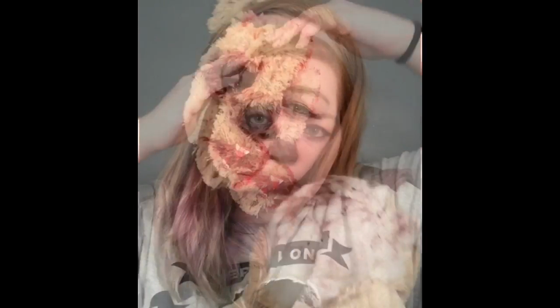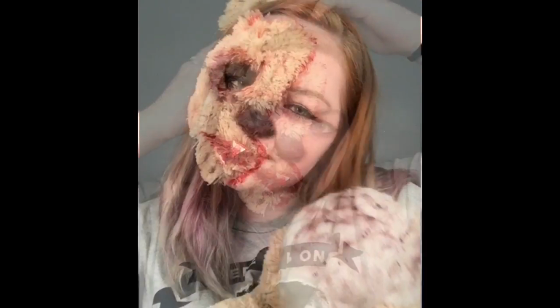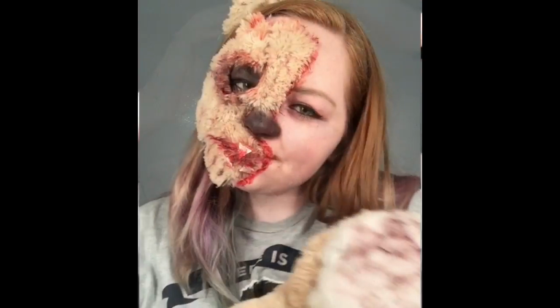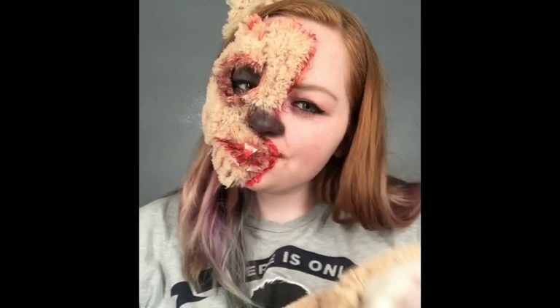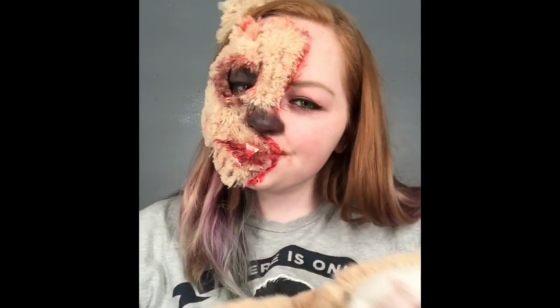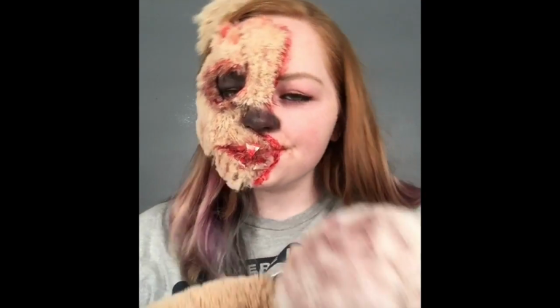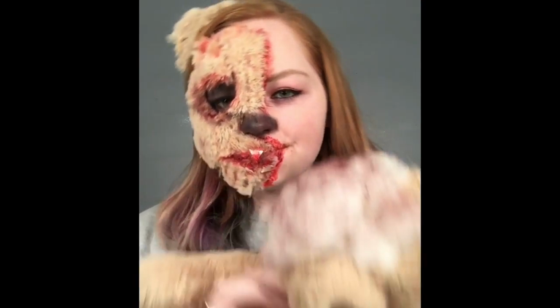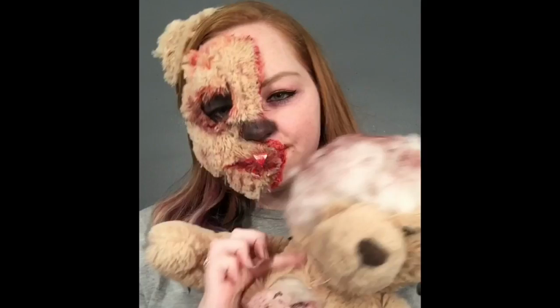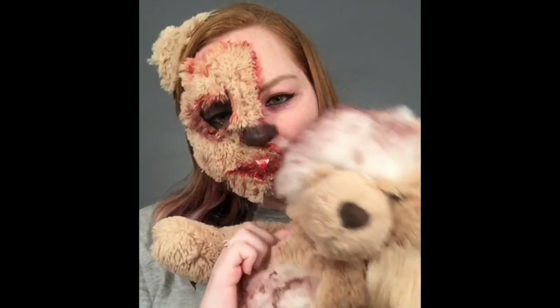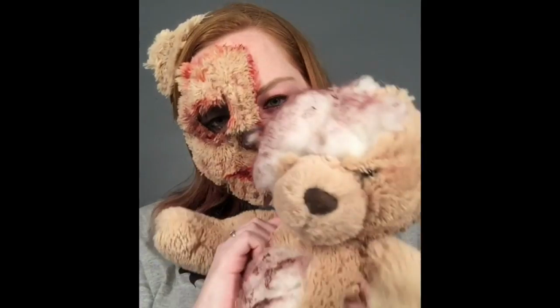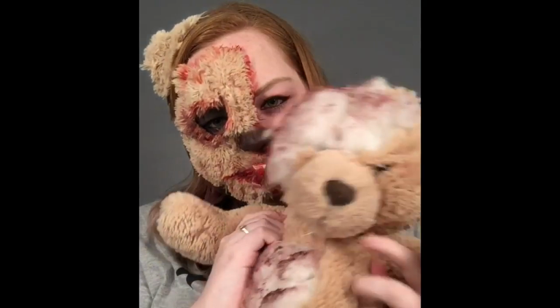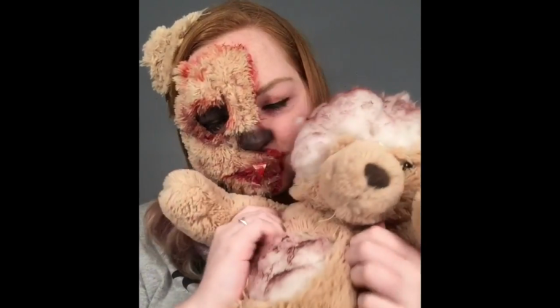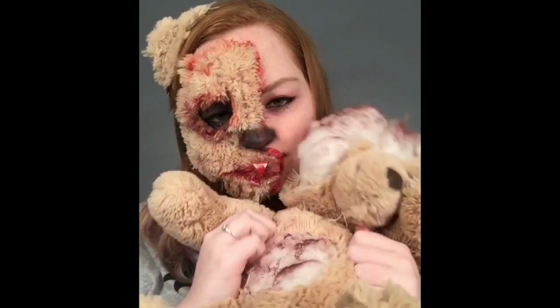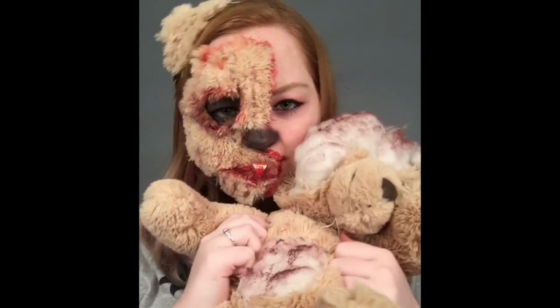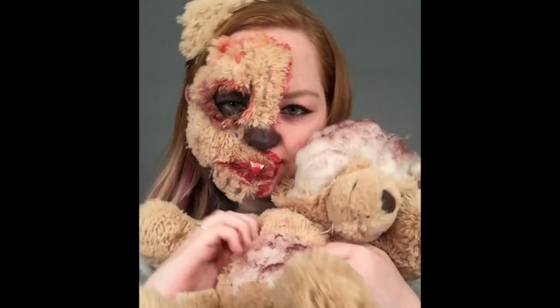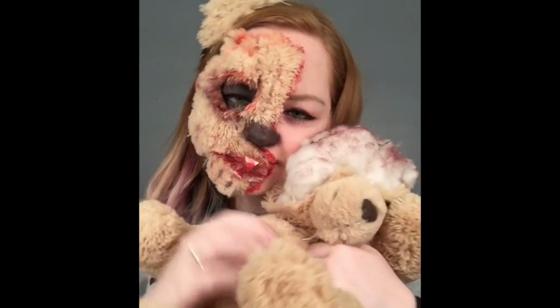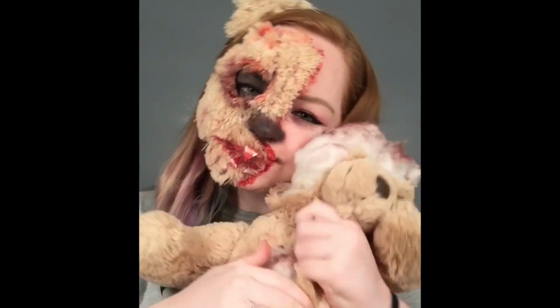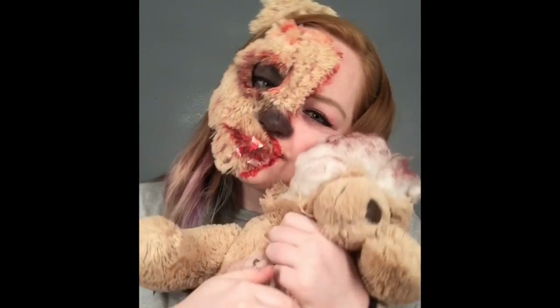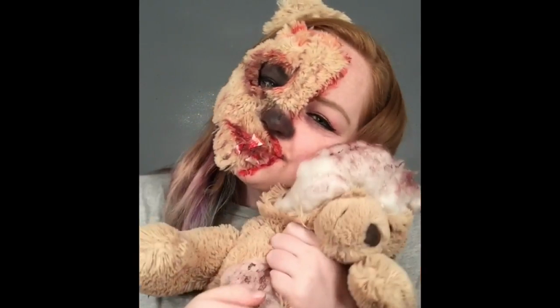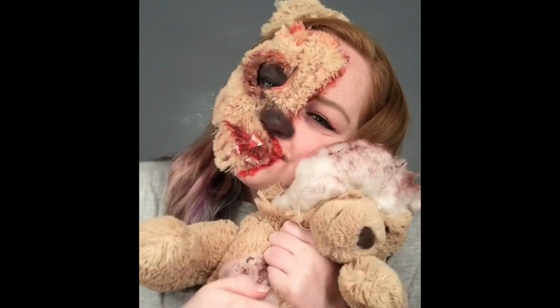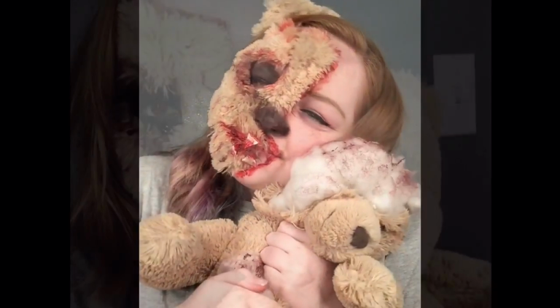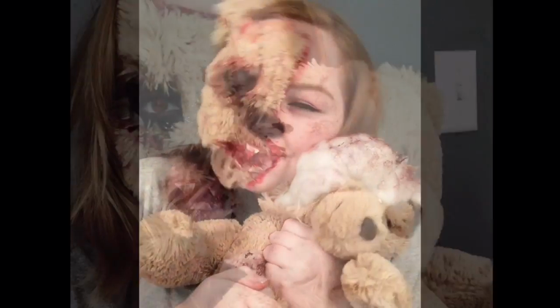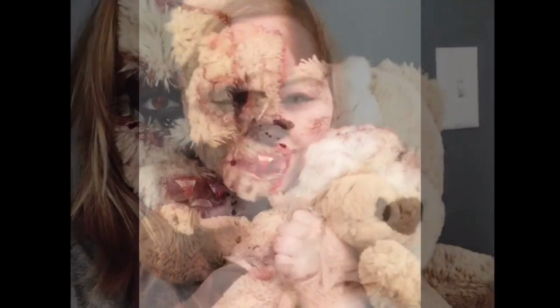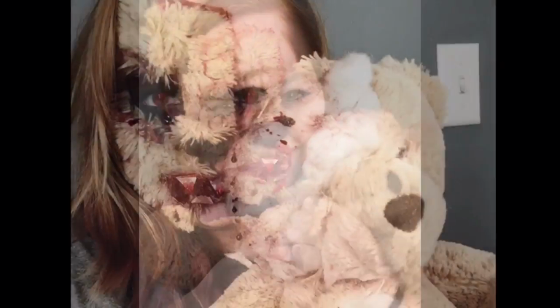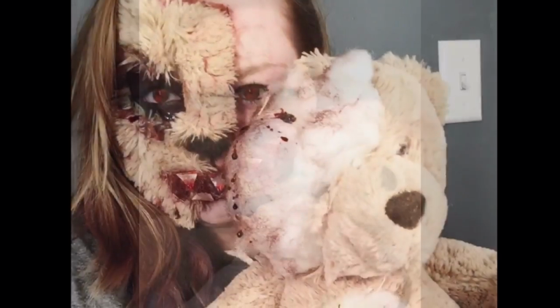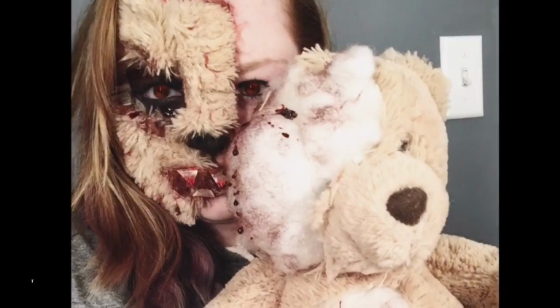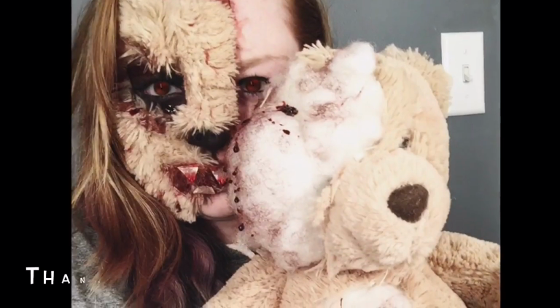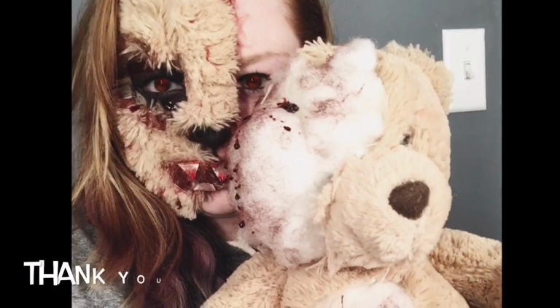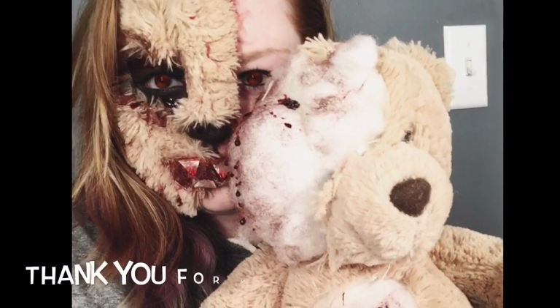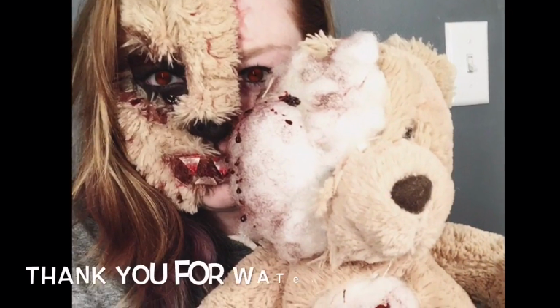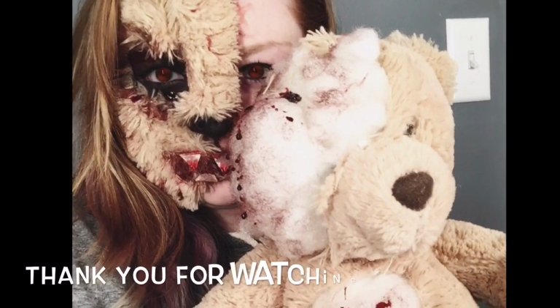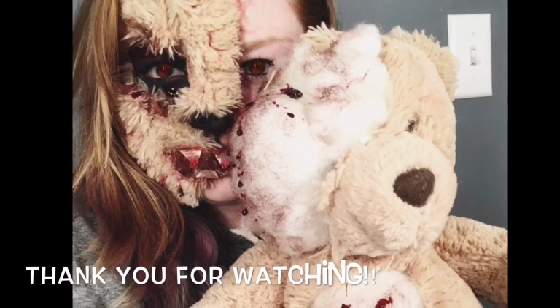This is the final look, I hope you enjoyed this video. Bye!